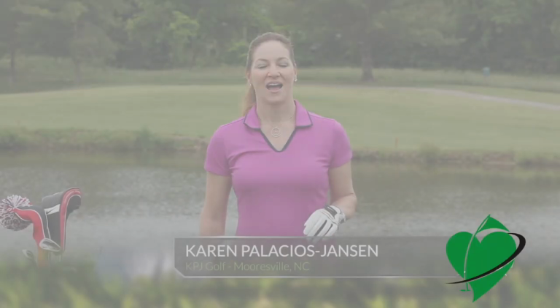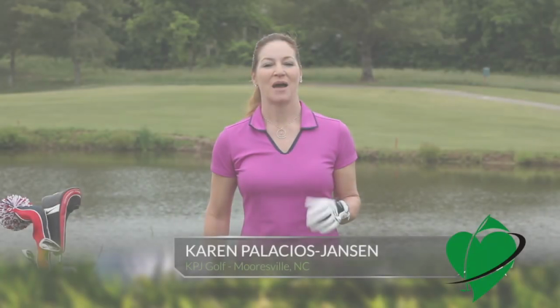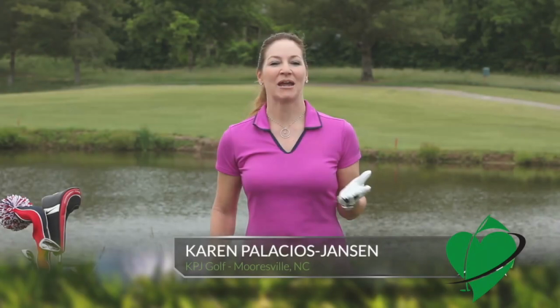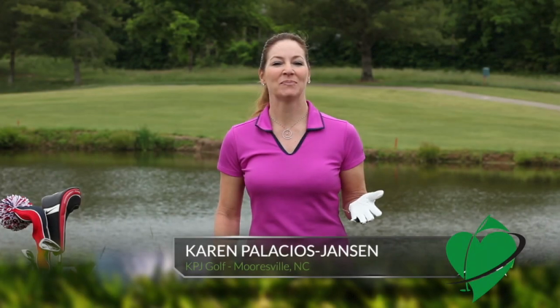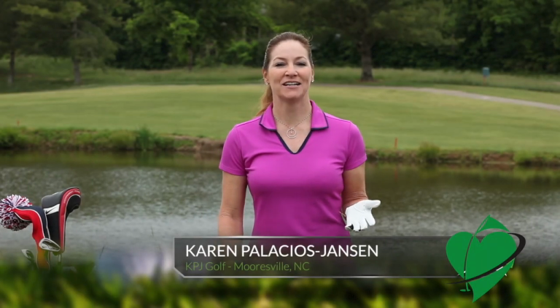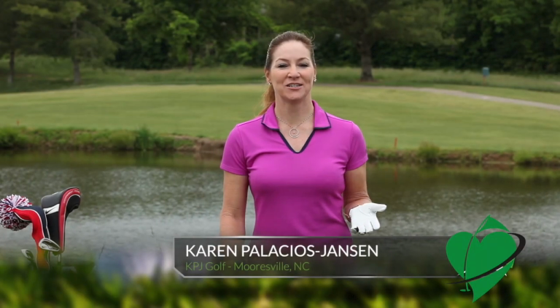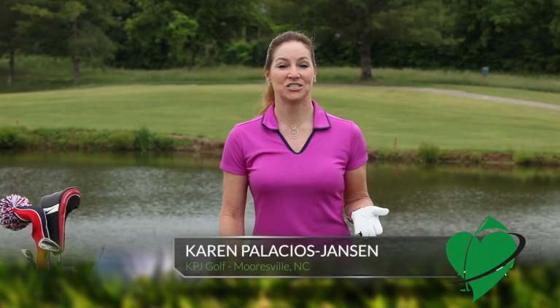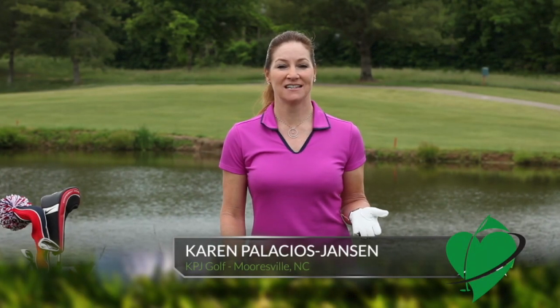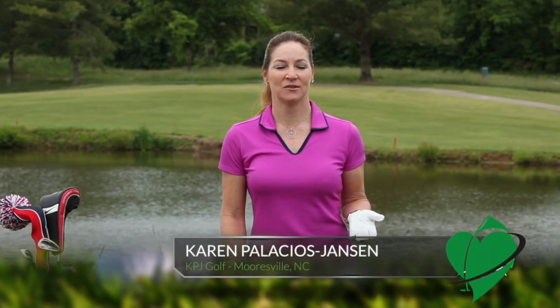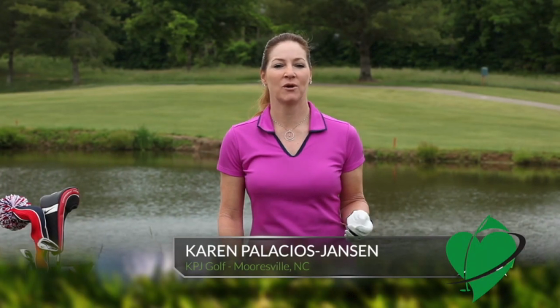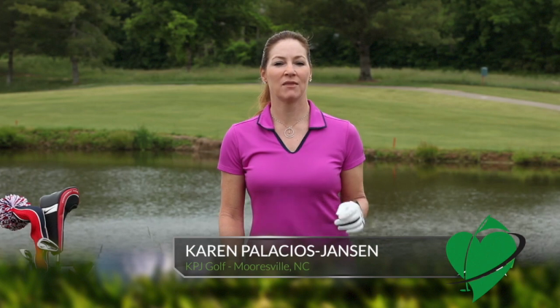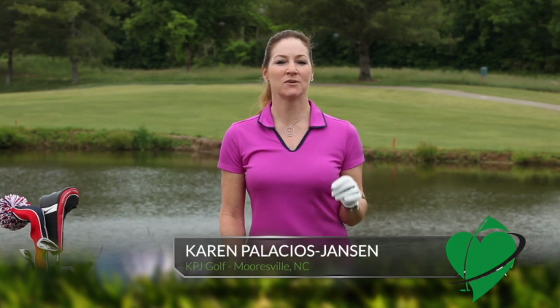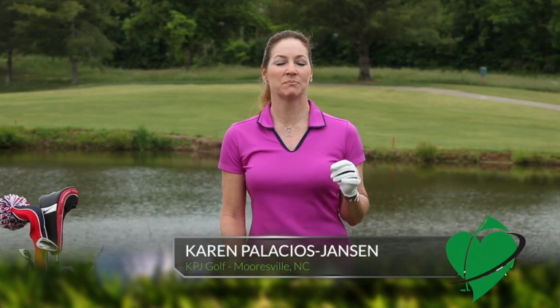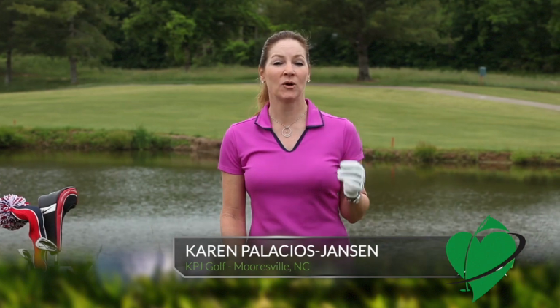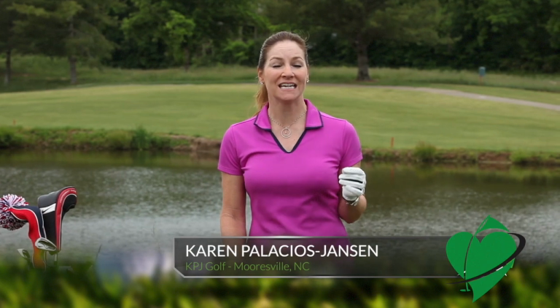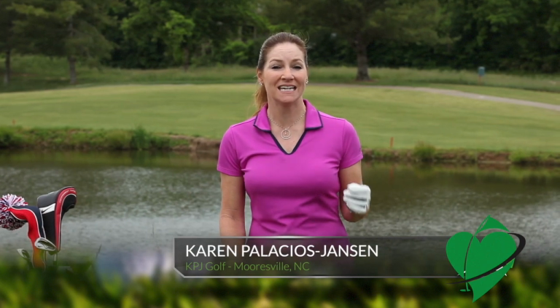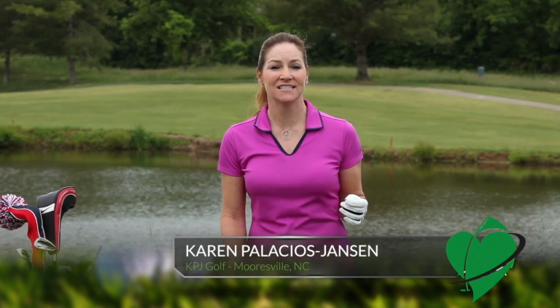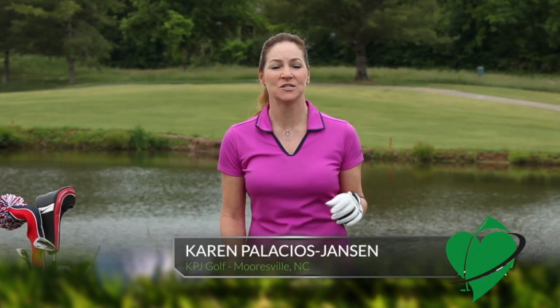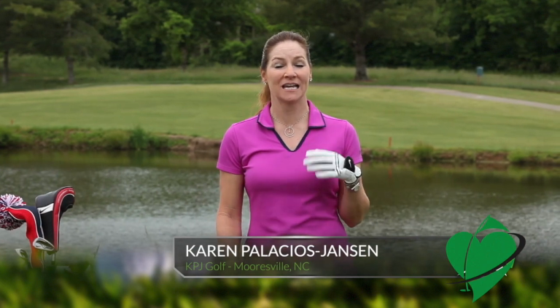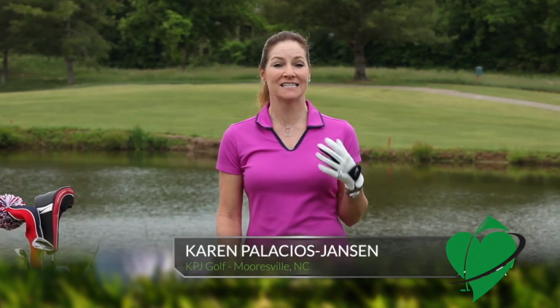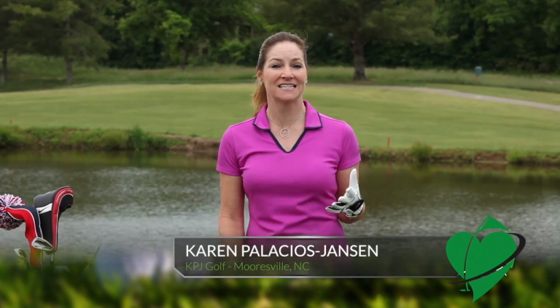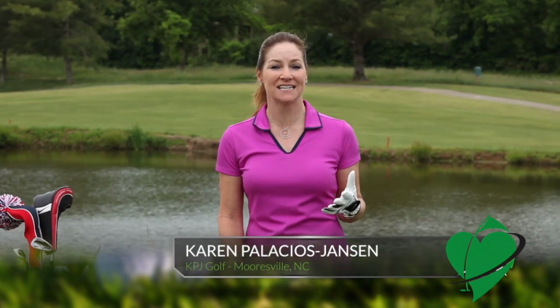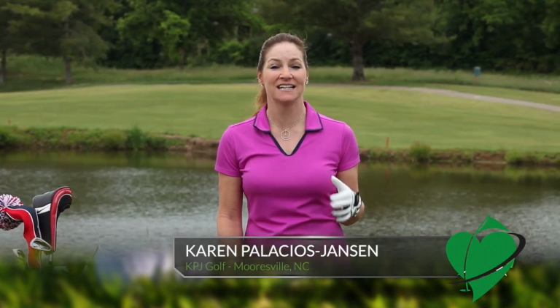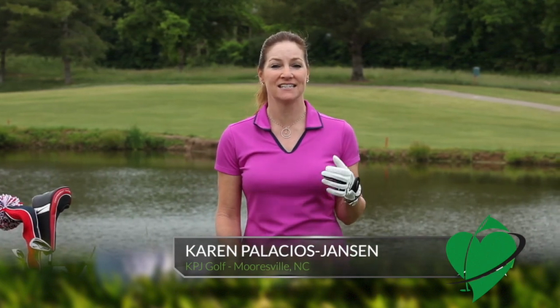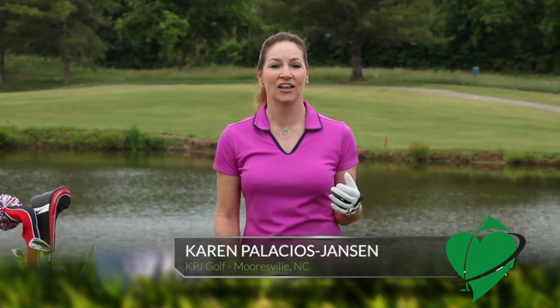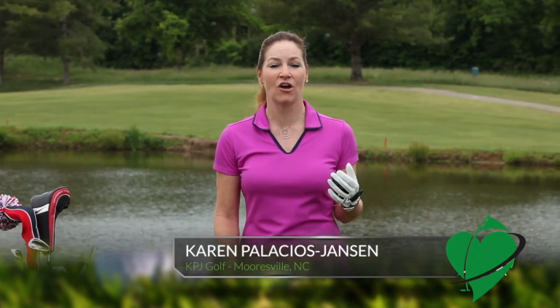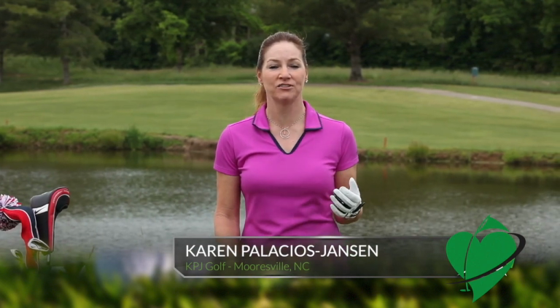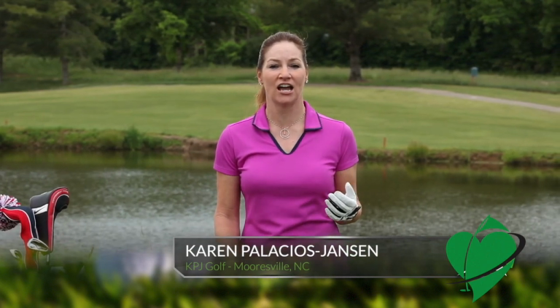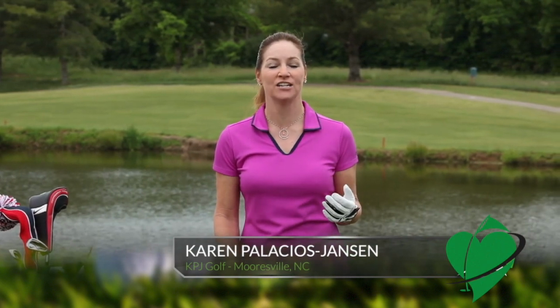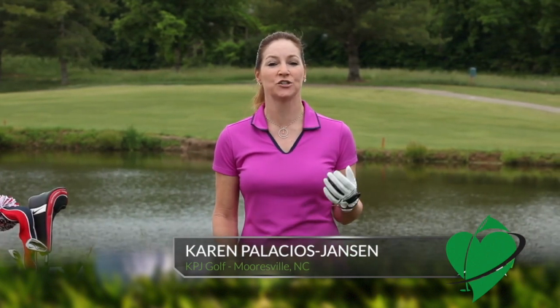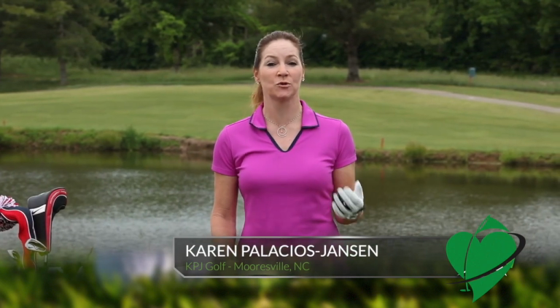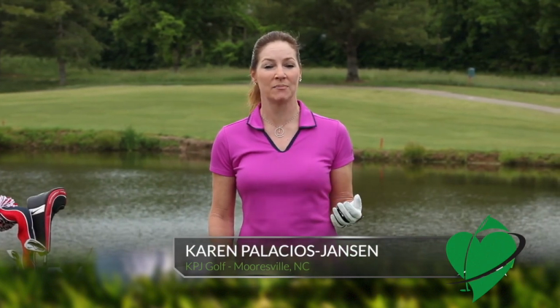I'm Karen Palacios Jansen. One of the most important keys to a consistent and solid golf shot is your grip.